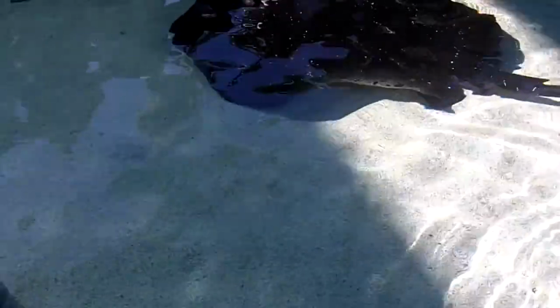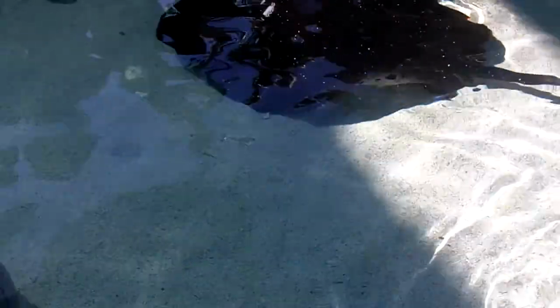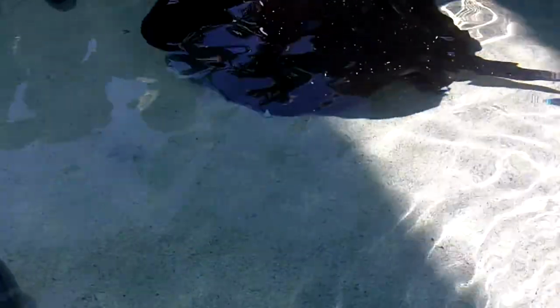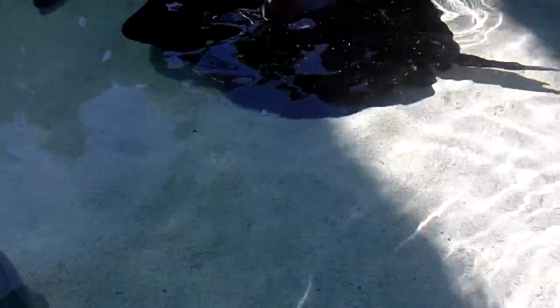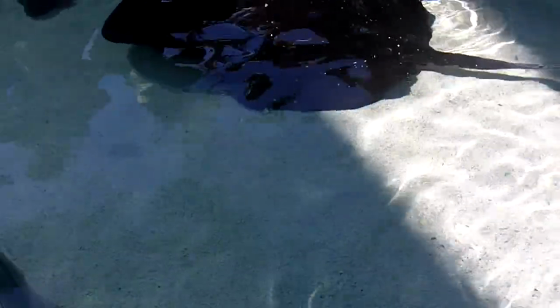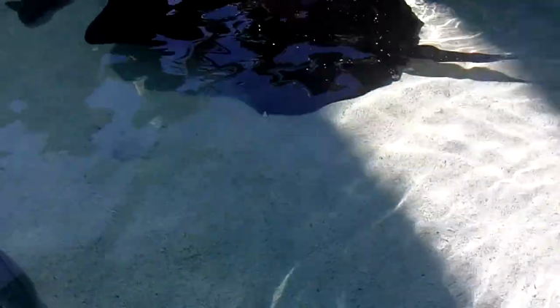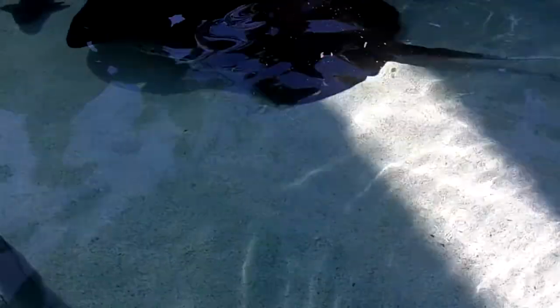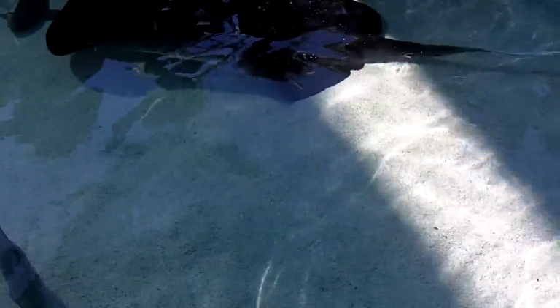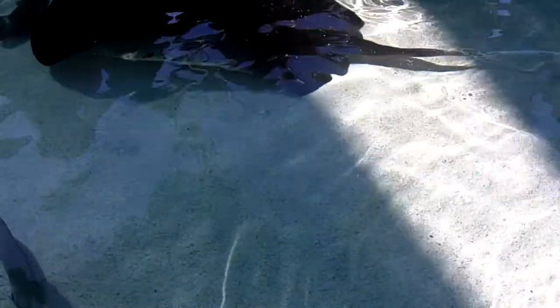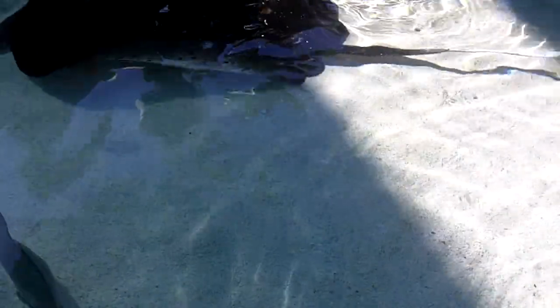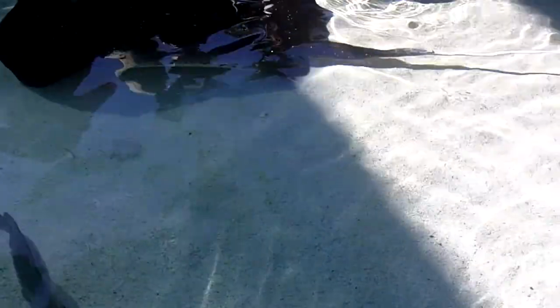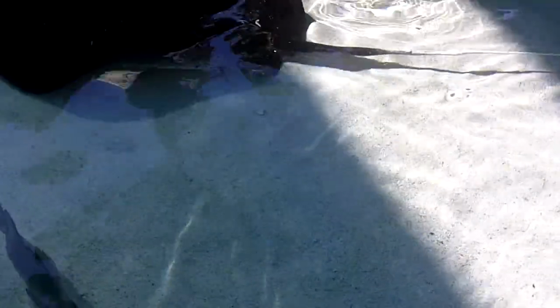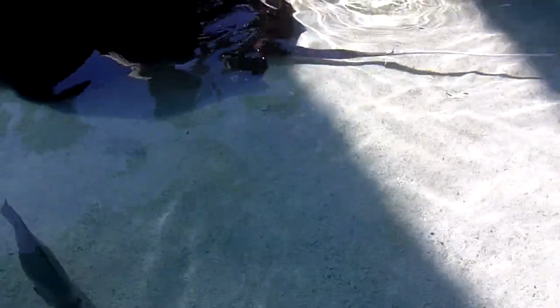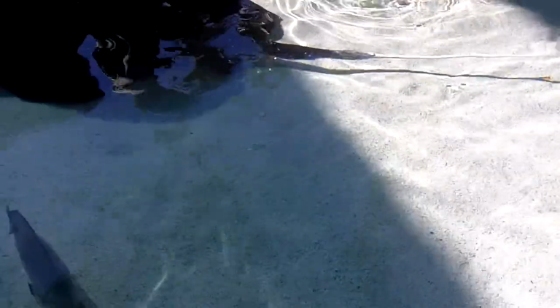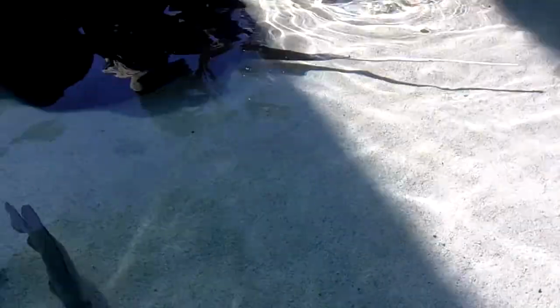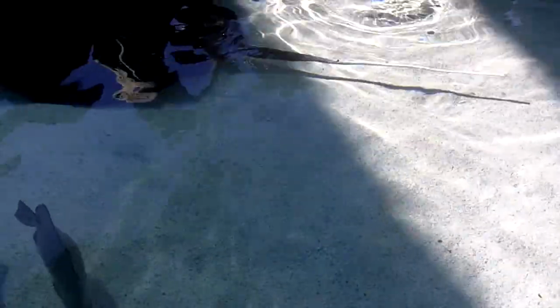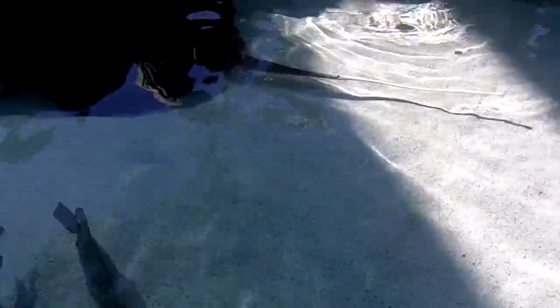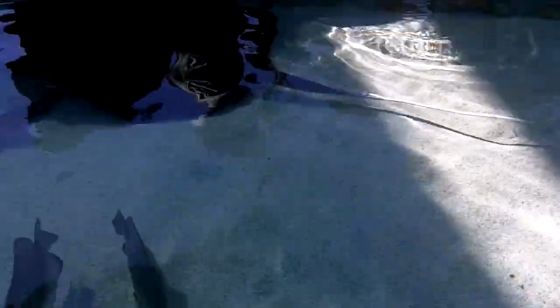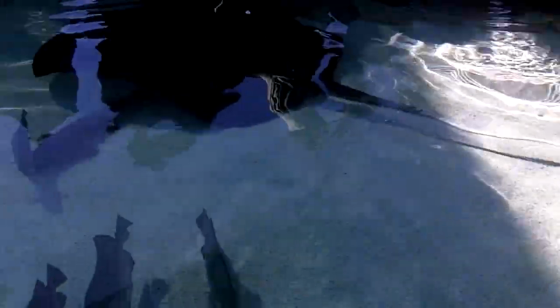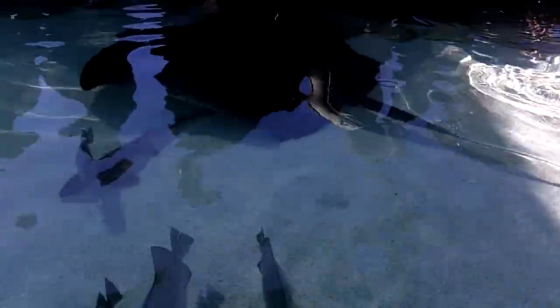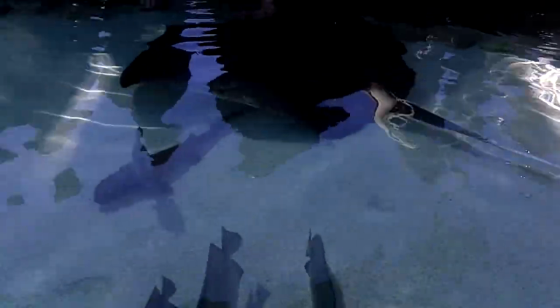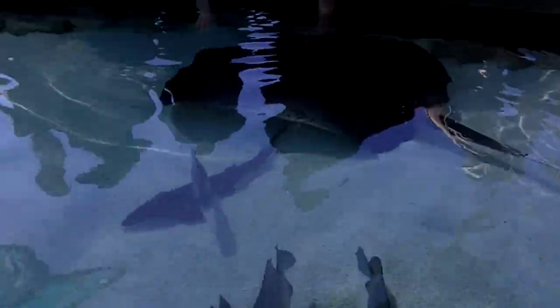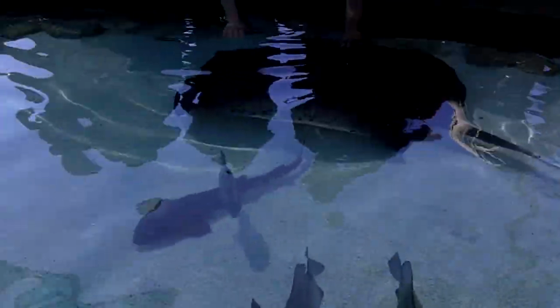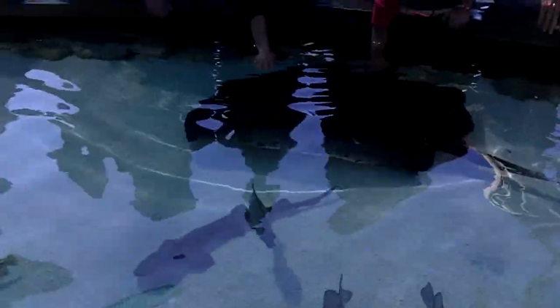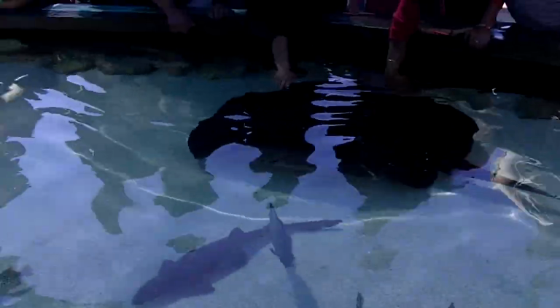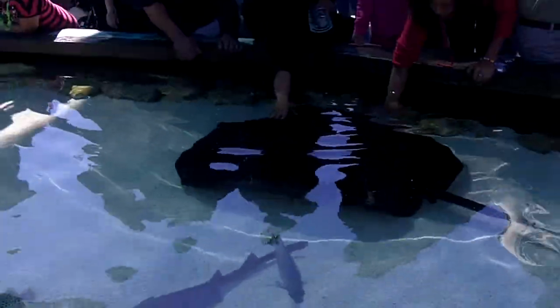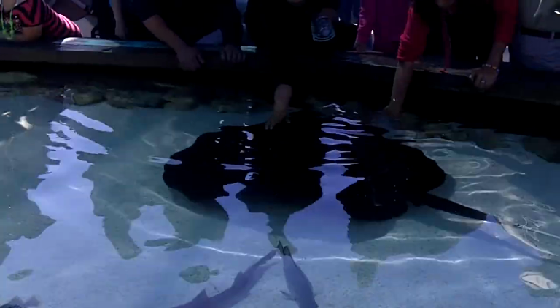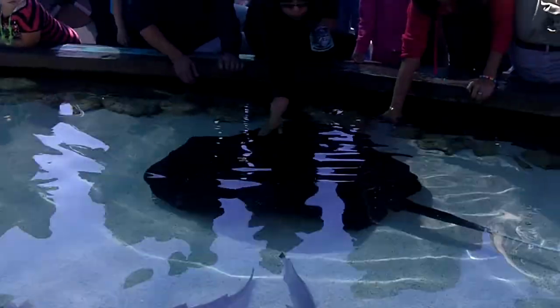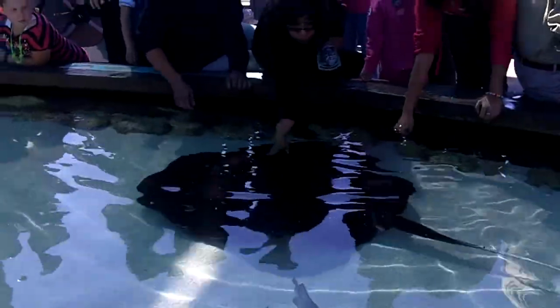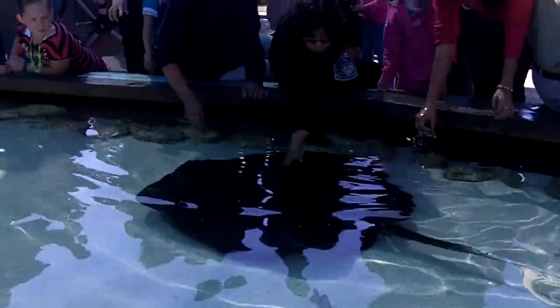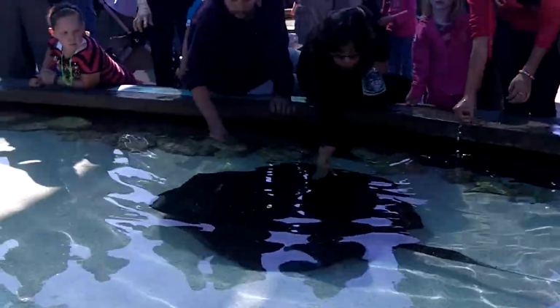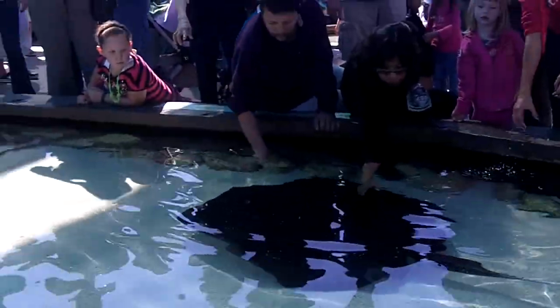I hope all of you get a chance to see our large sharks behind me in the large sharks exhibit.